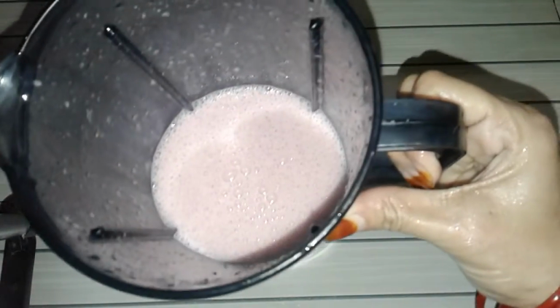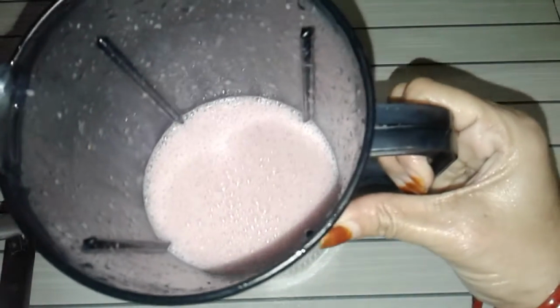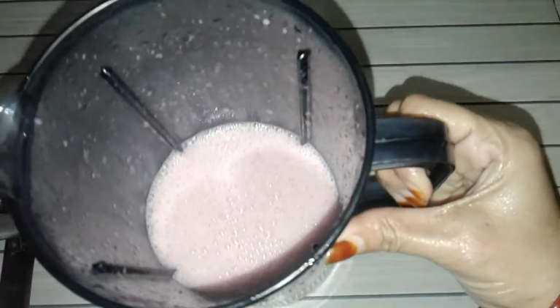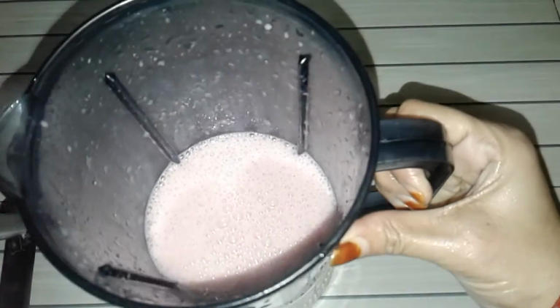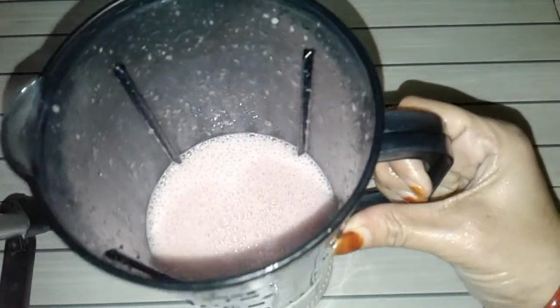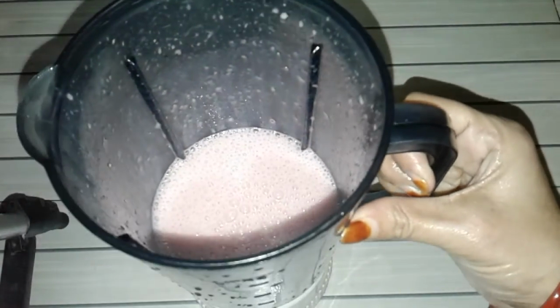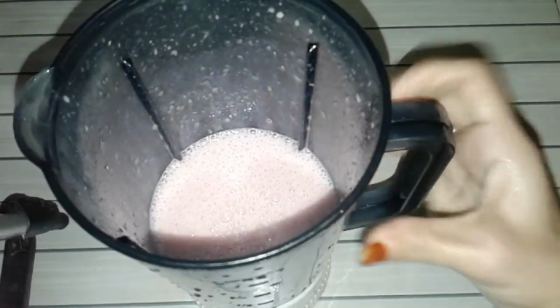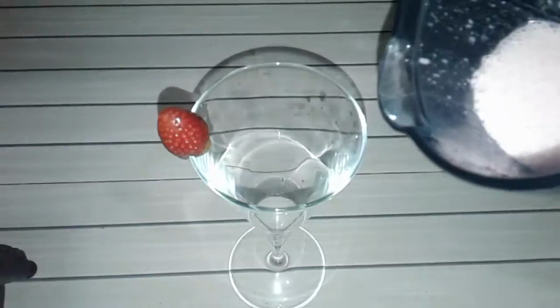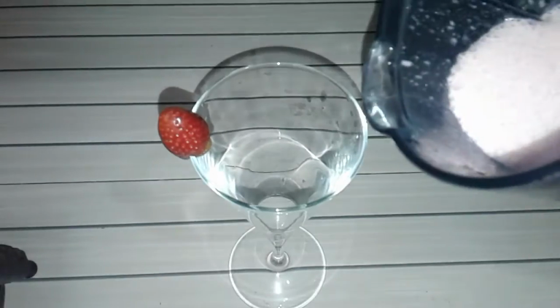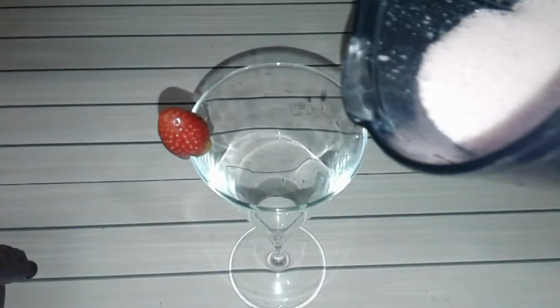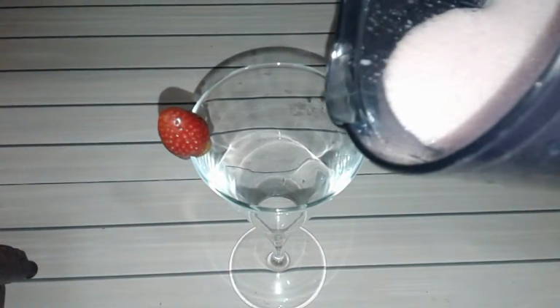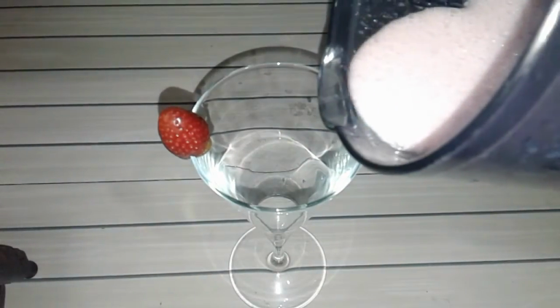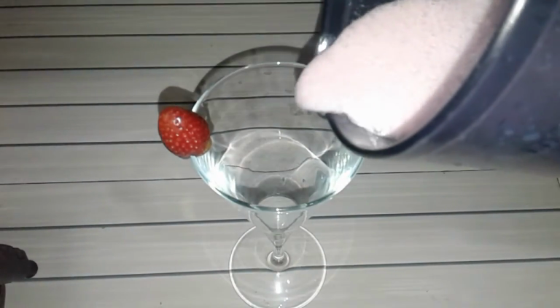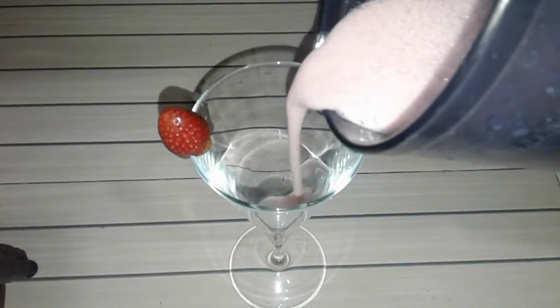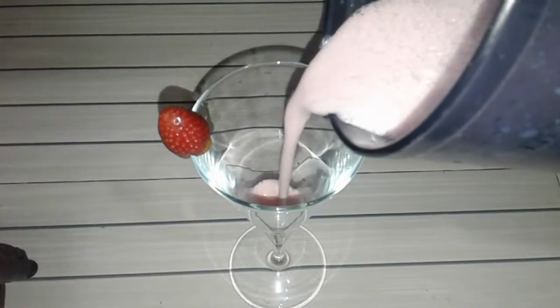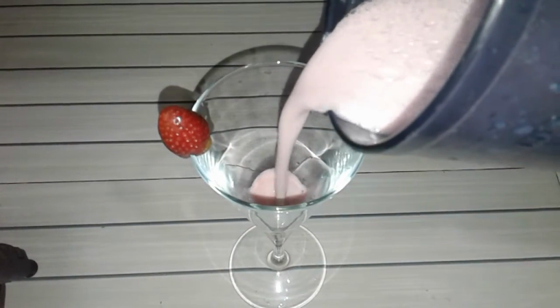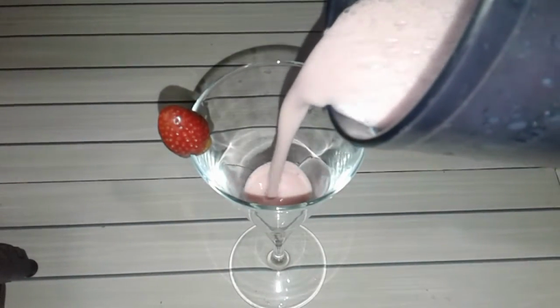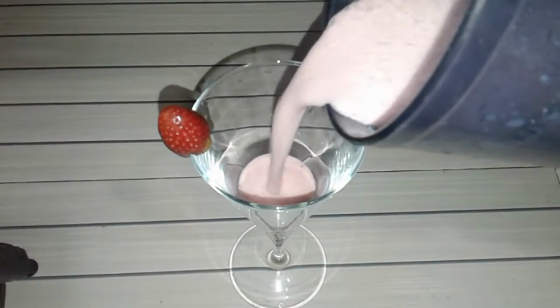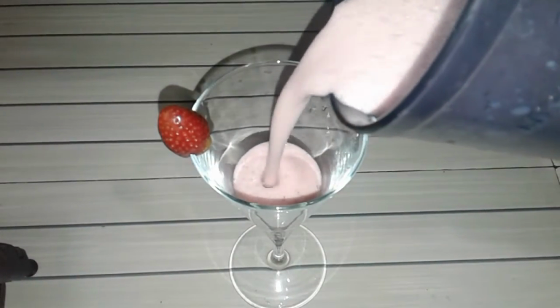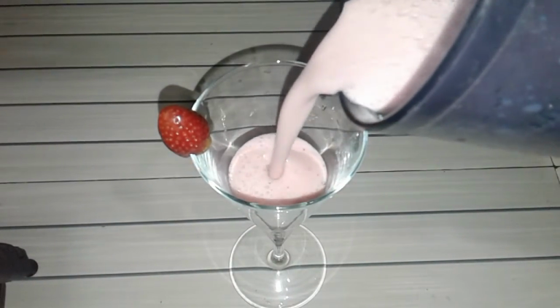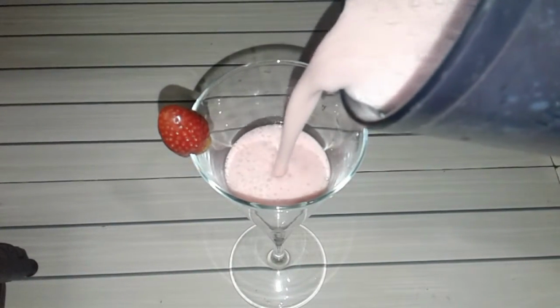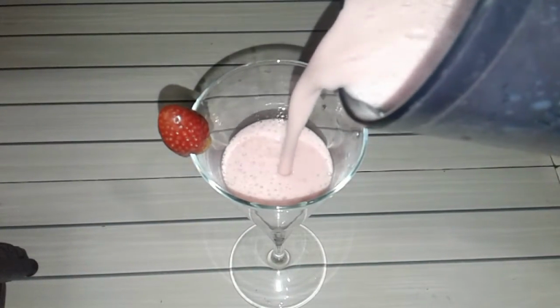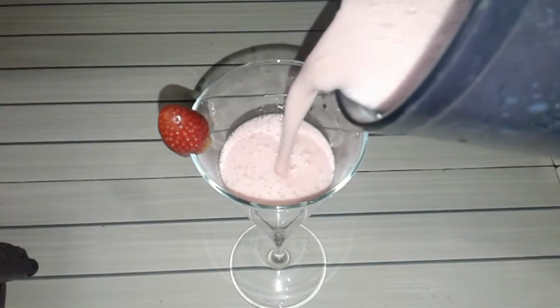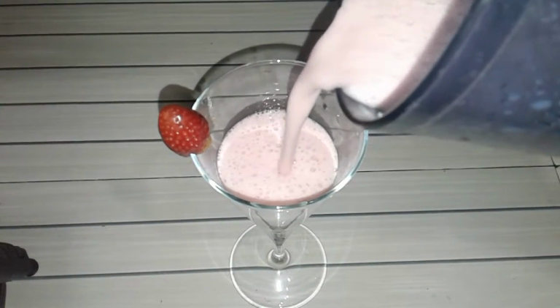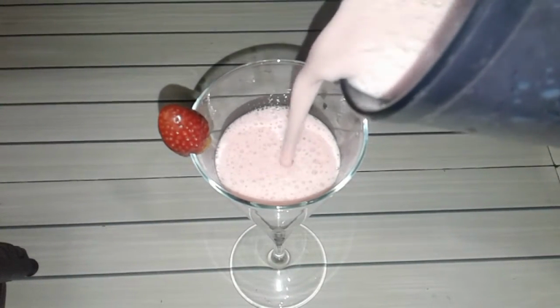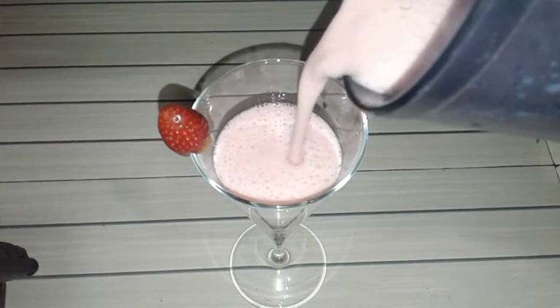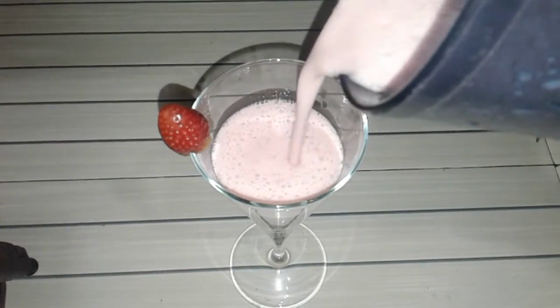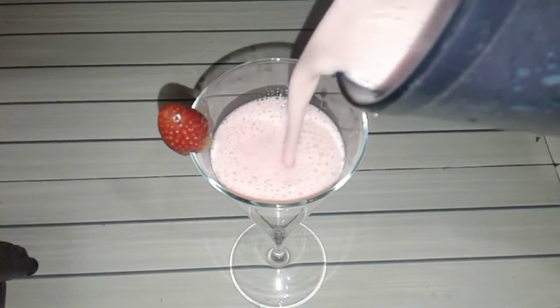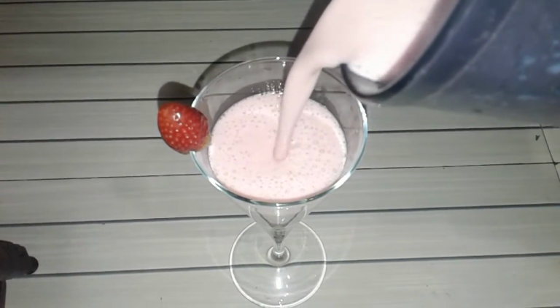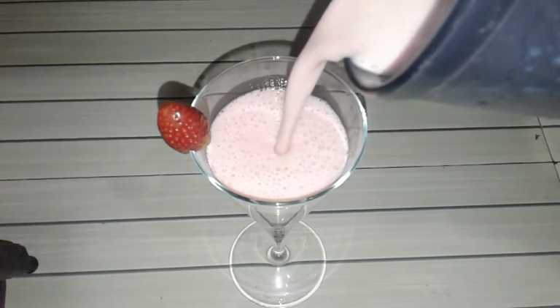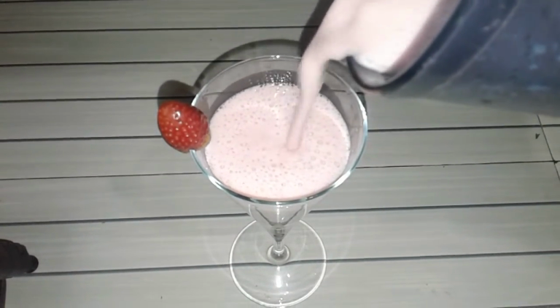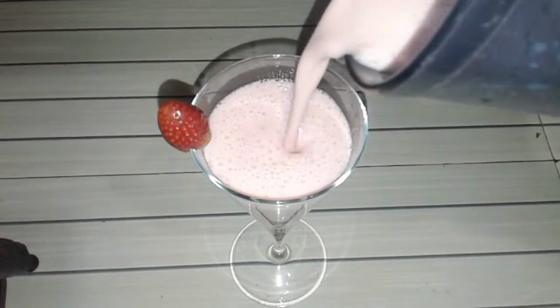Now we have to remove it from the glass. We will cut a piece in it, we will cut it back. Look, we have brought it in the glass. We will cut it into a glass and it will make it.